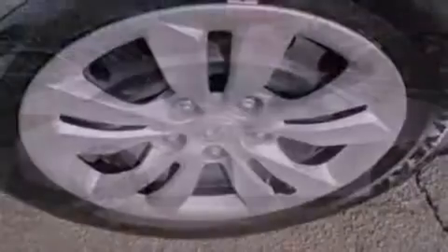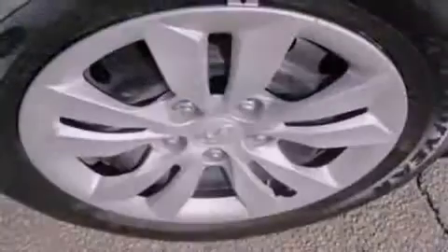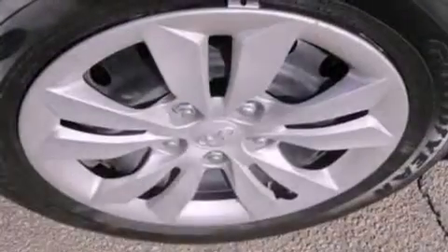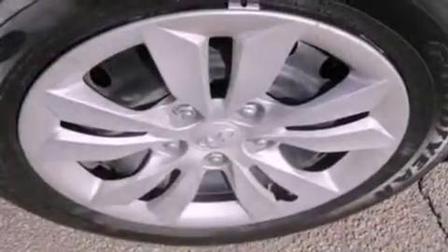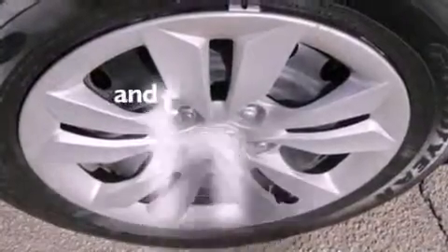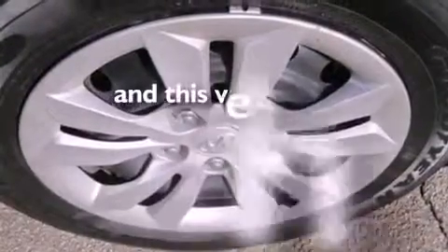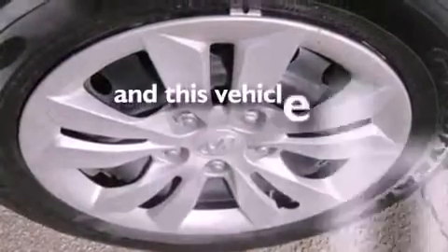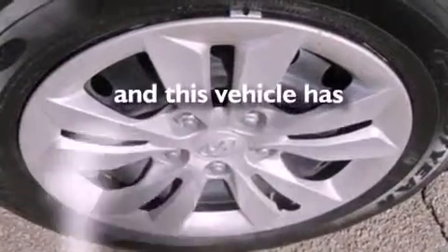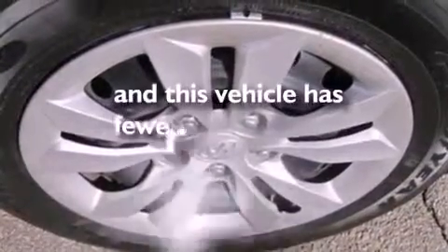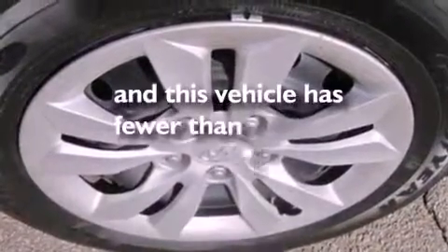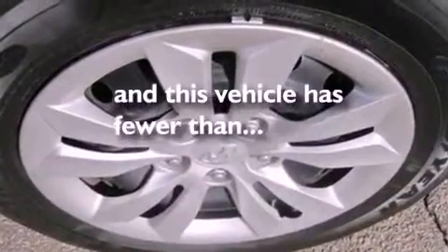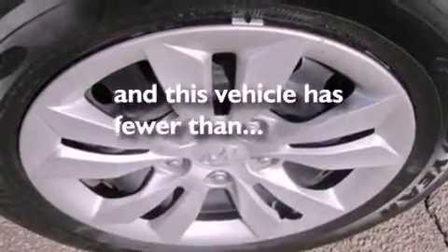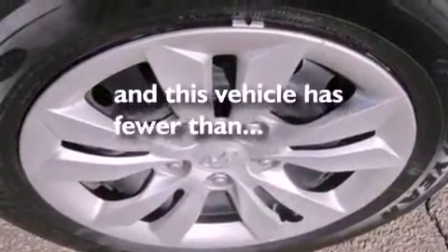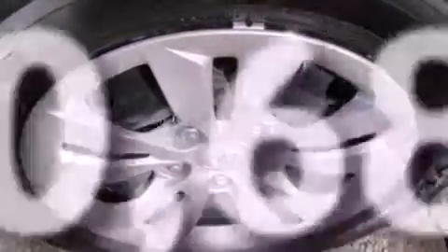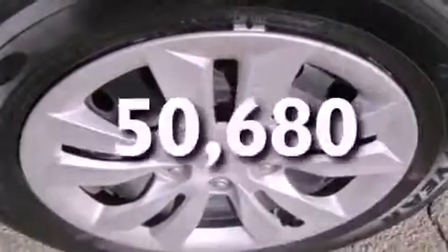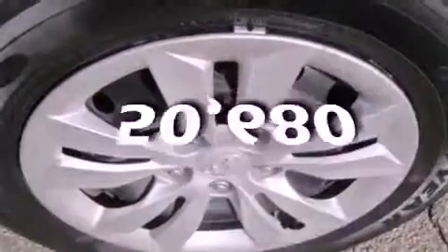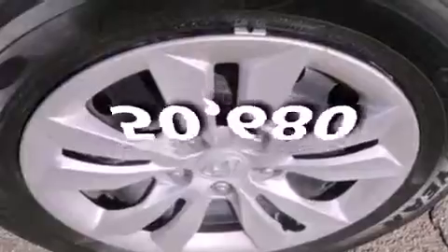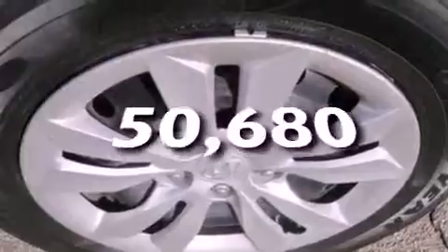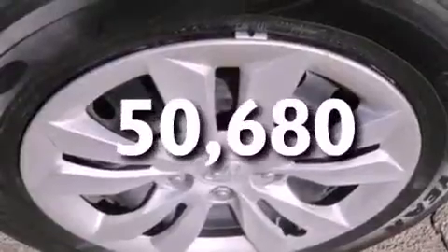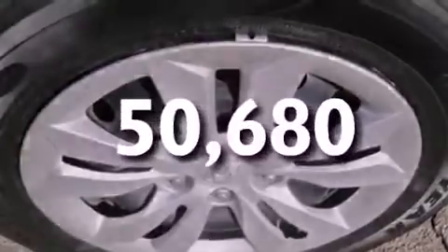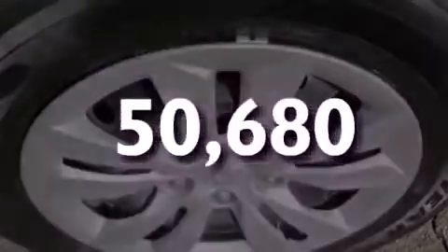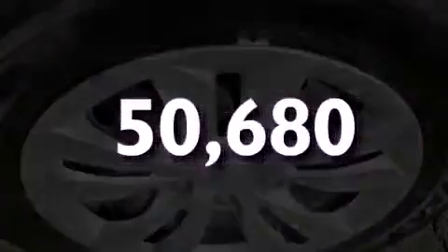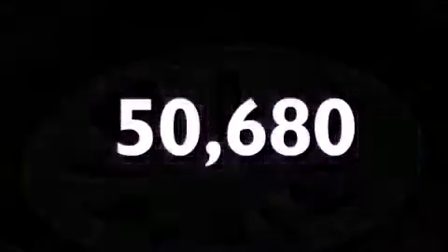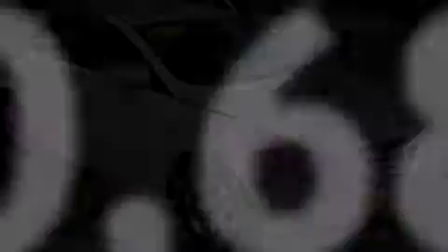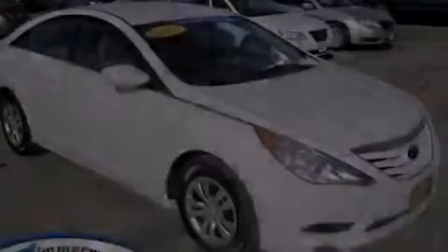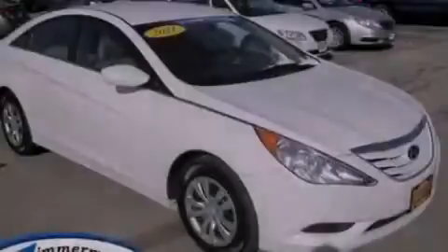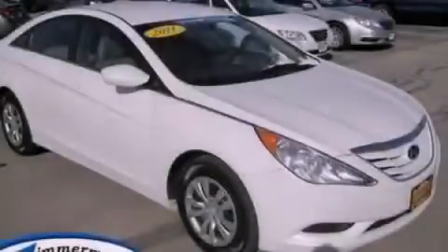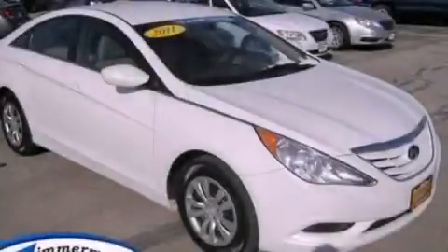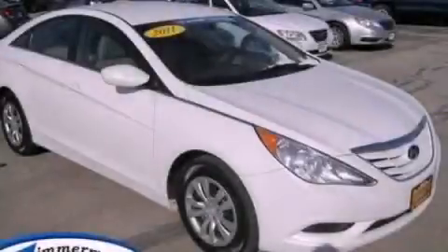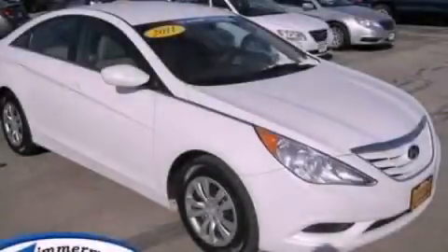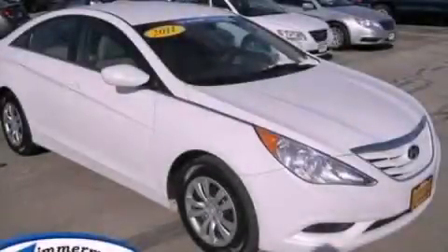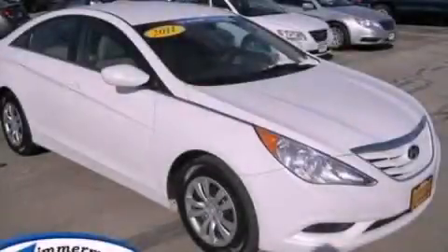This vehicle has fewer than 51,000 miles on the odometer. Please call today to reserve this vehicle for a test drive.